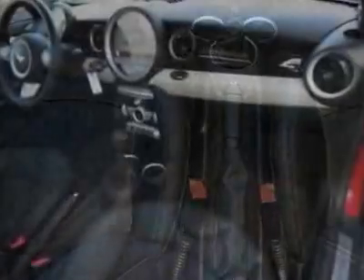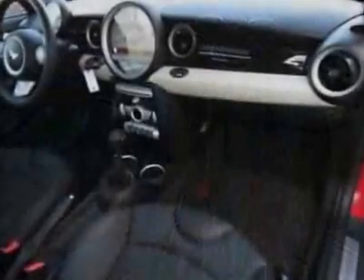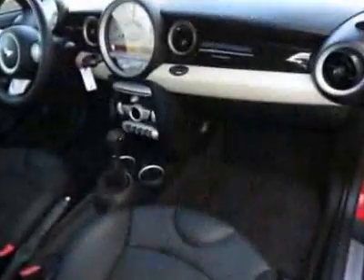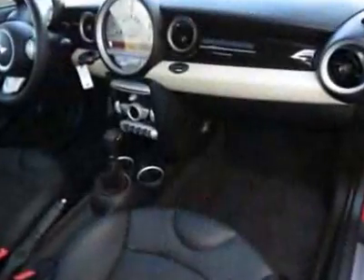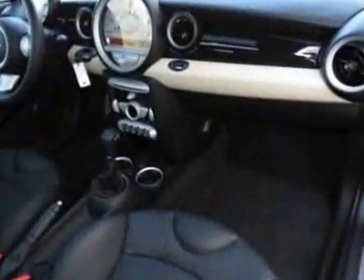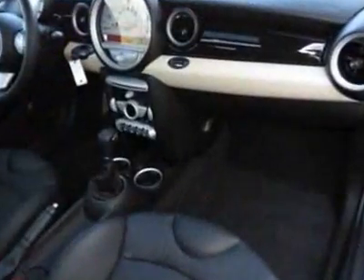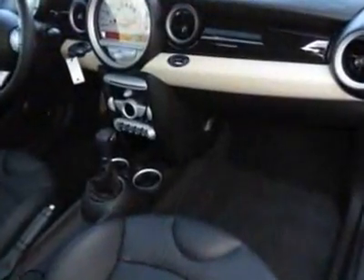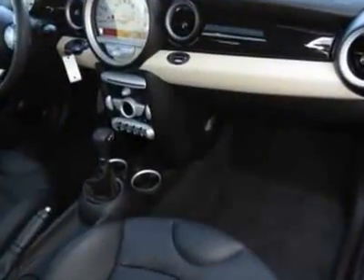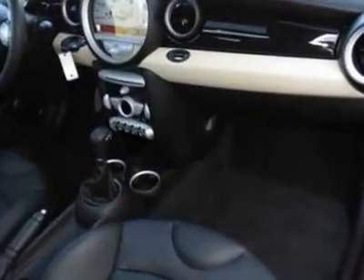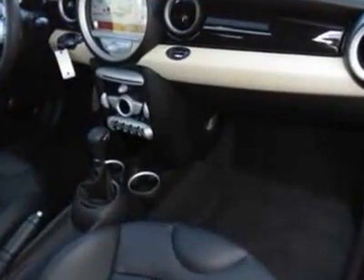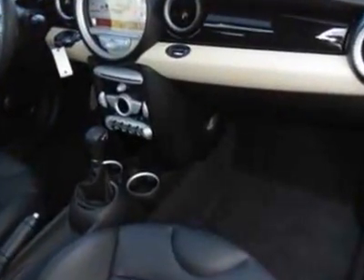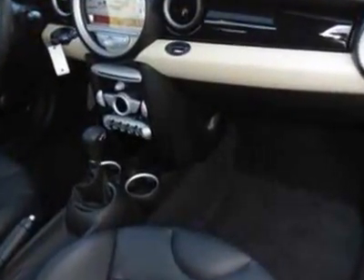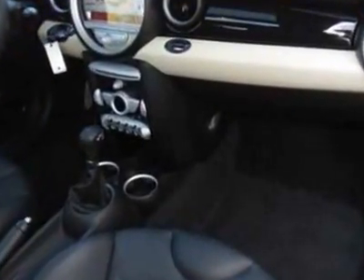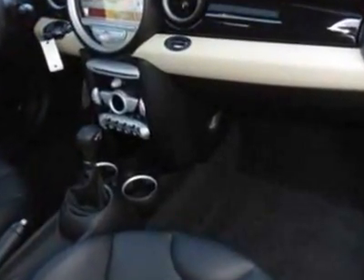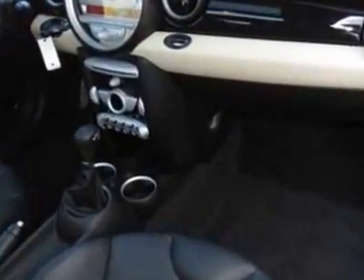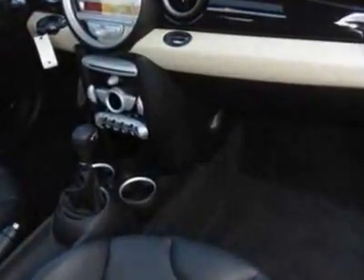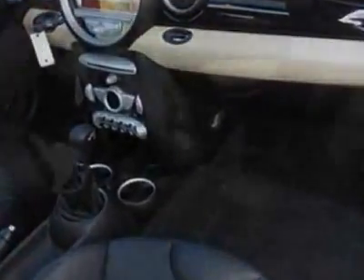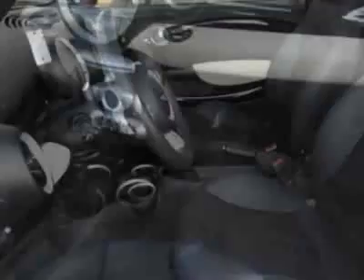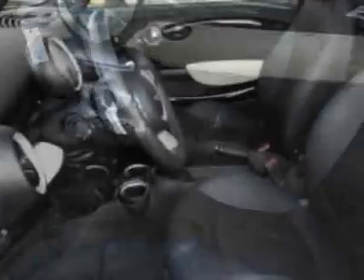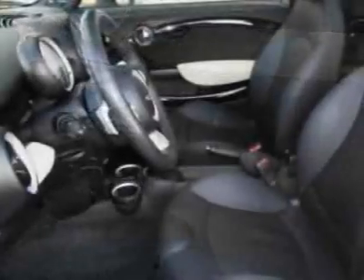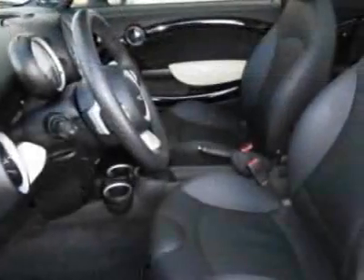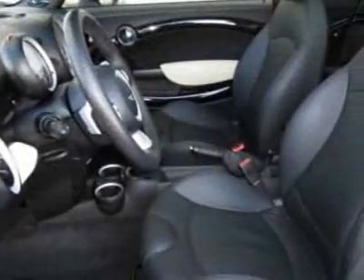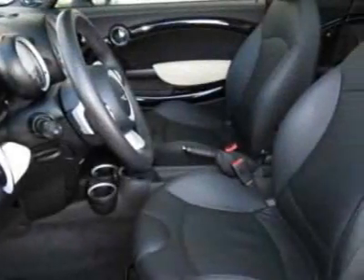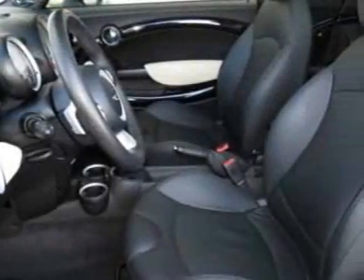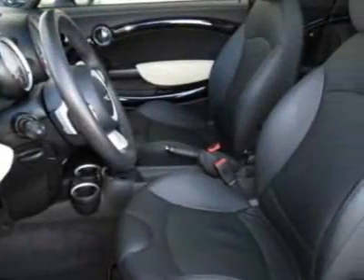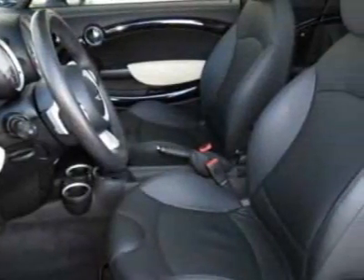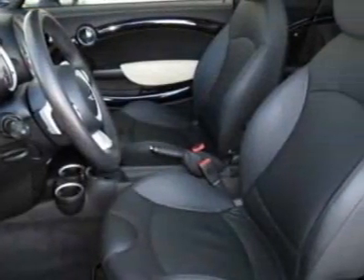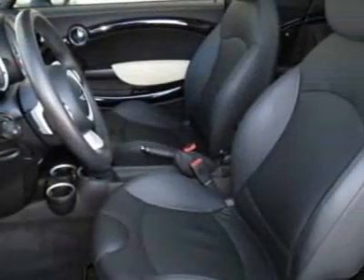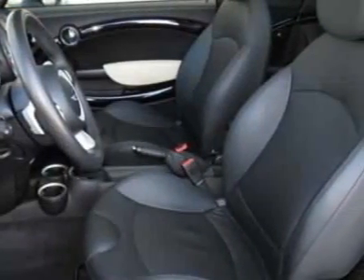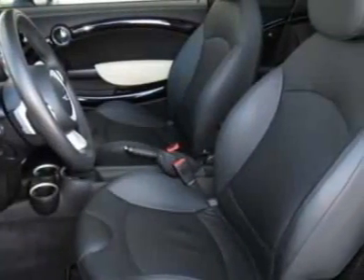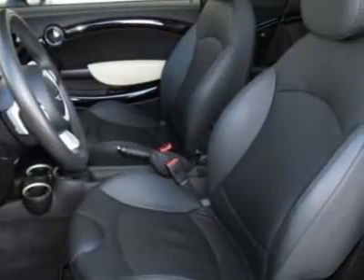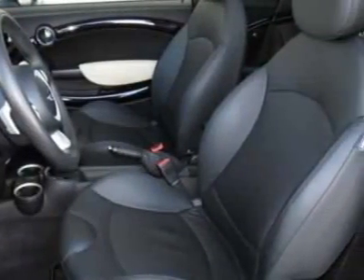Chilly red, carbon black, punch leather seat trim, anthracite headliner, premium package and the sport package.